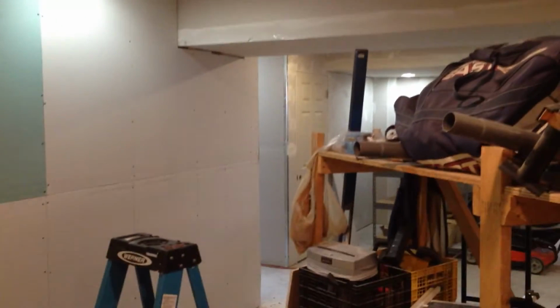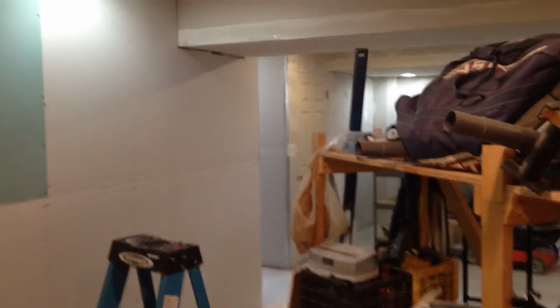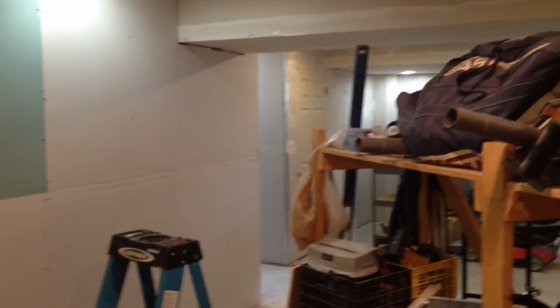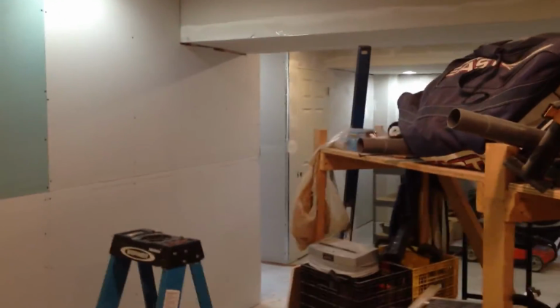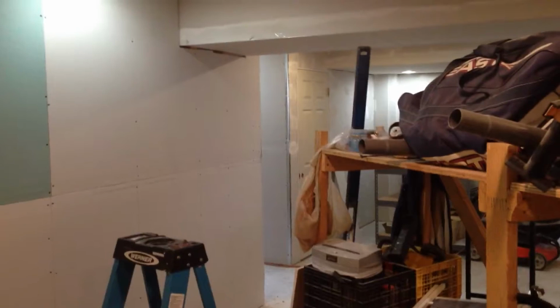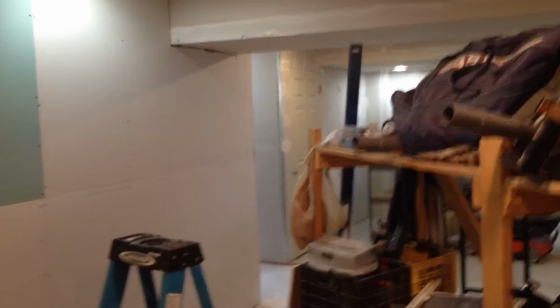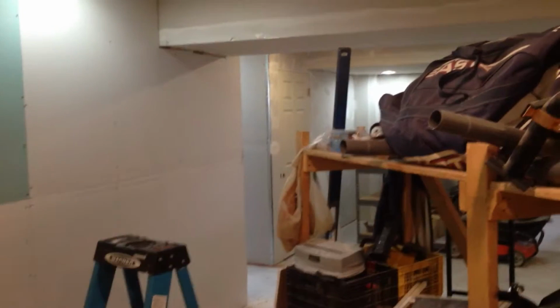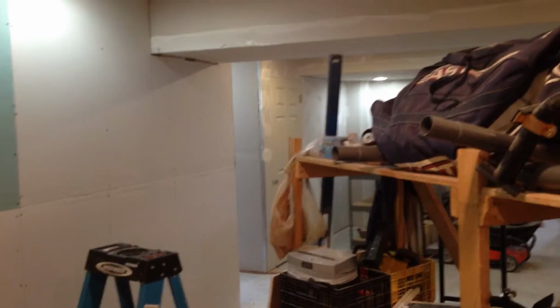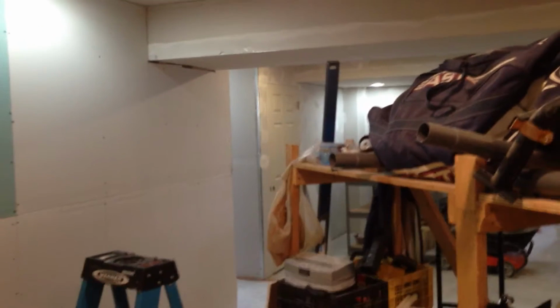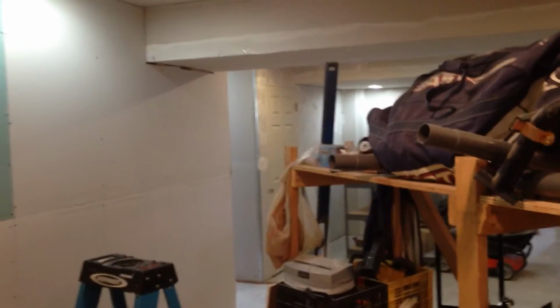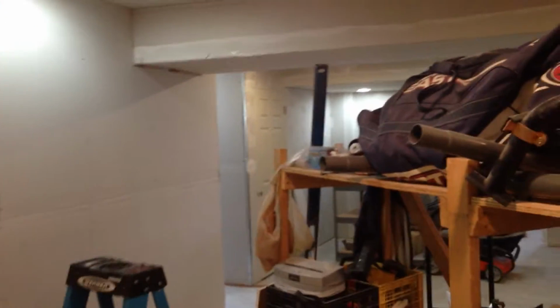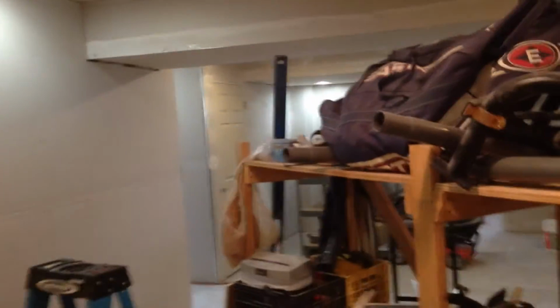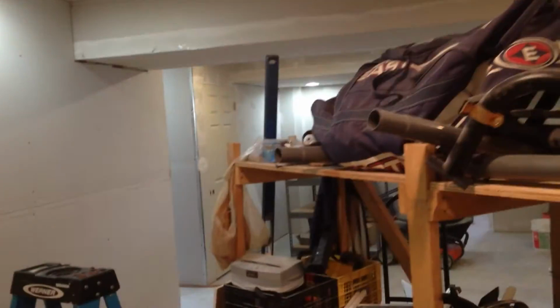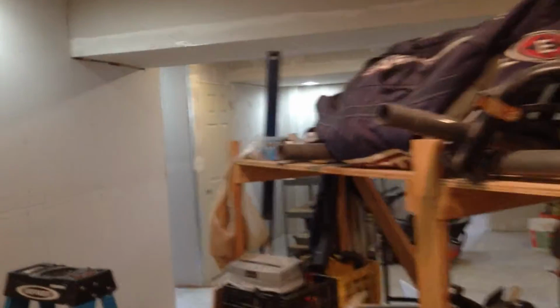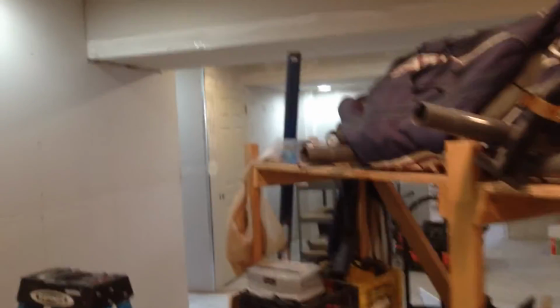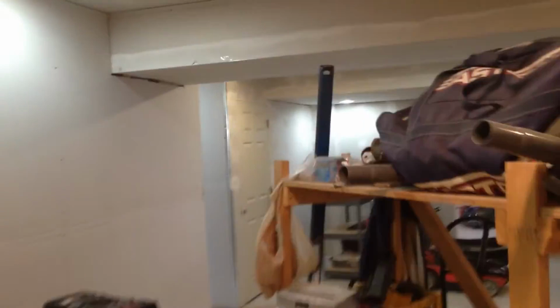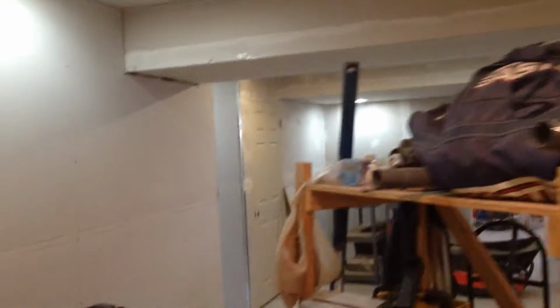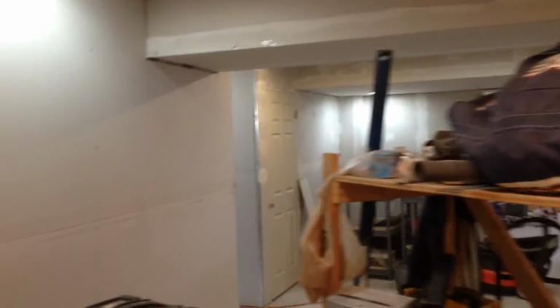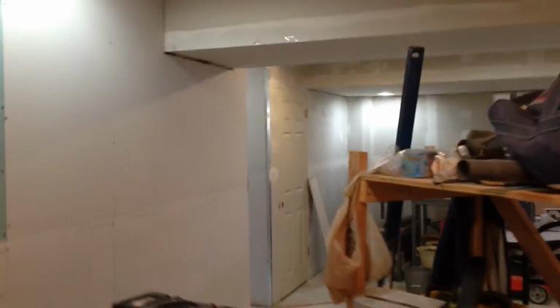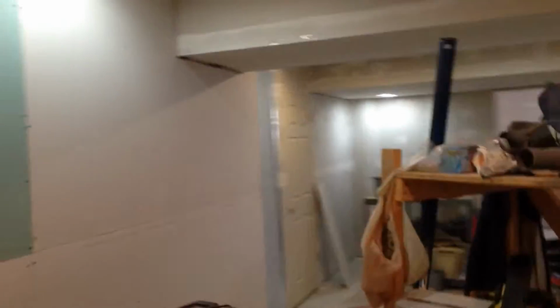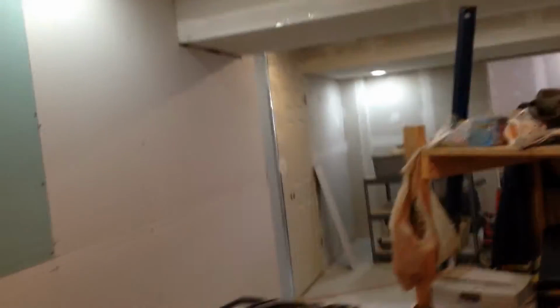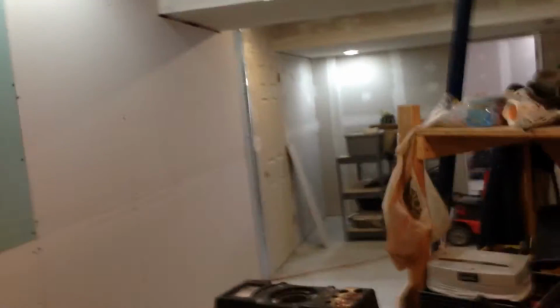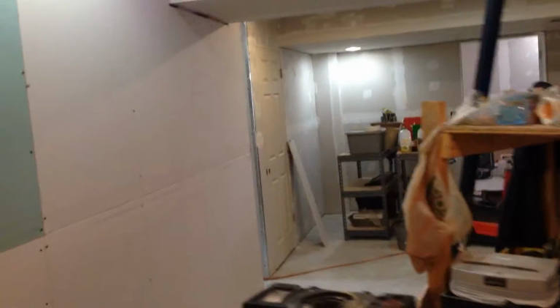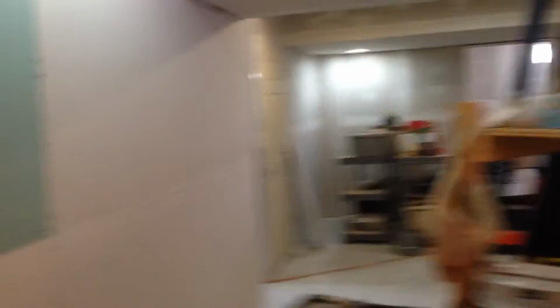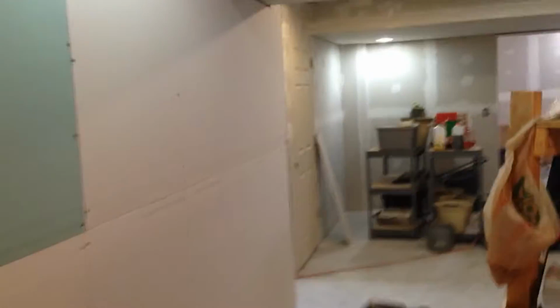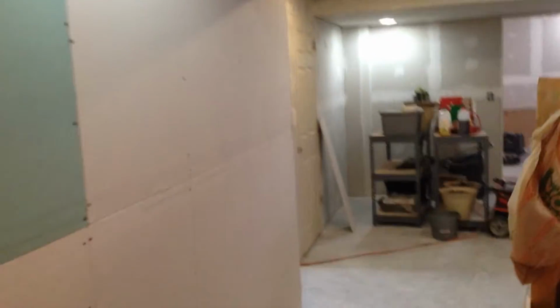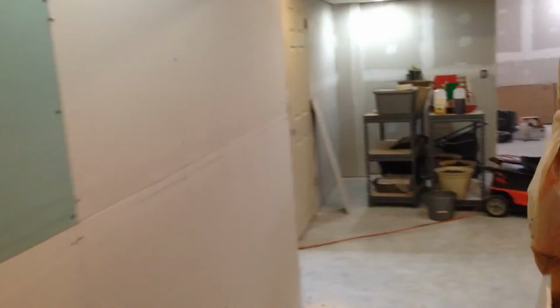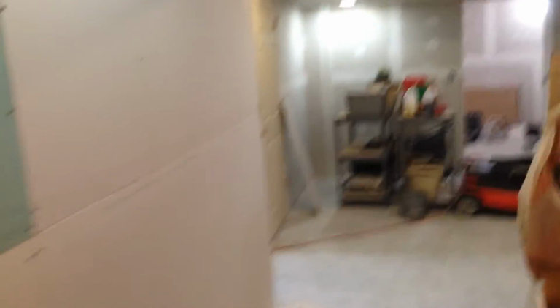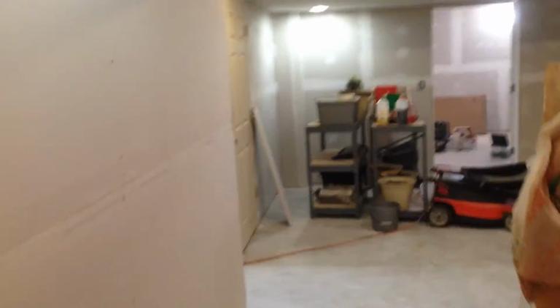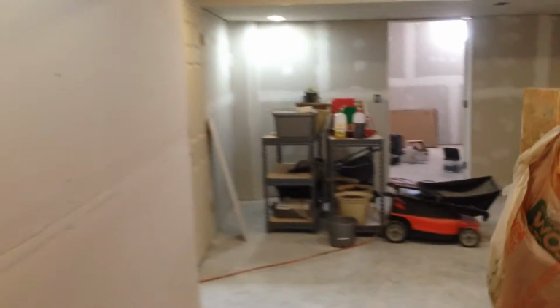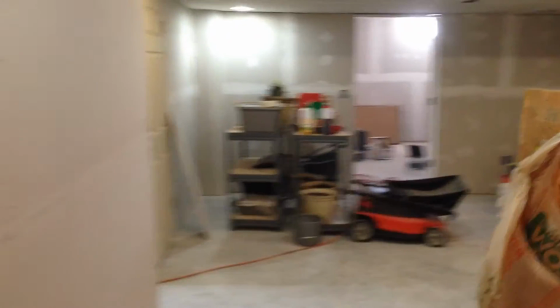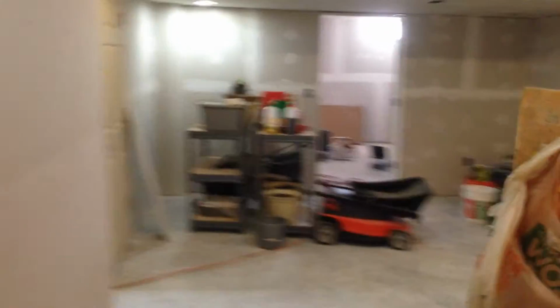Tune in next week and I'll show you how to patch drywall quick and easy. Thanks for stopping by.